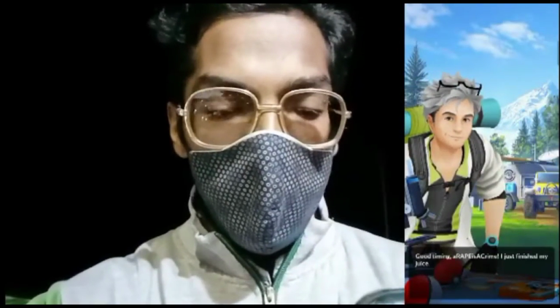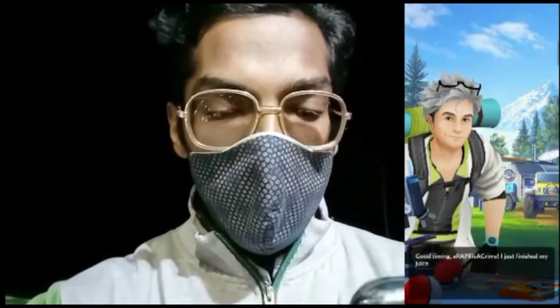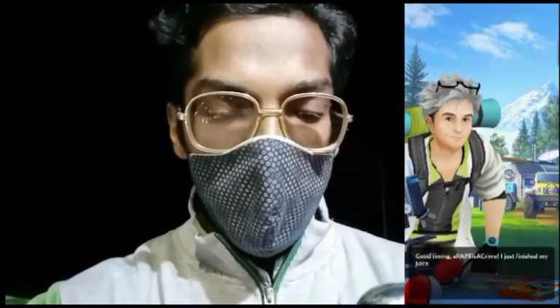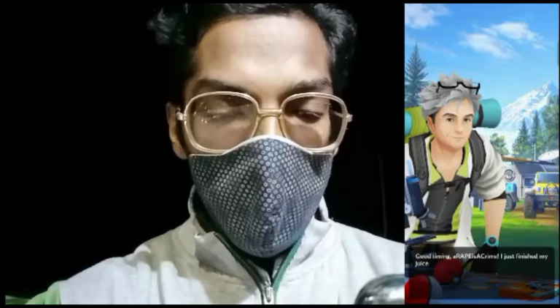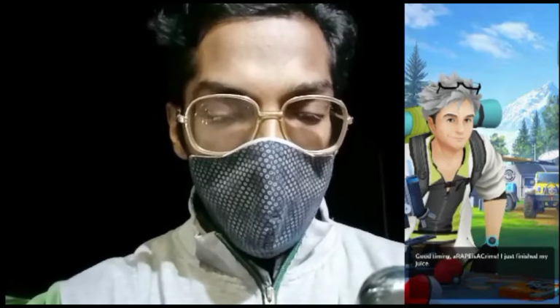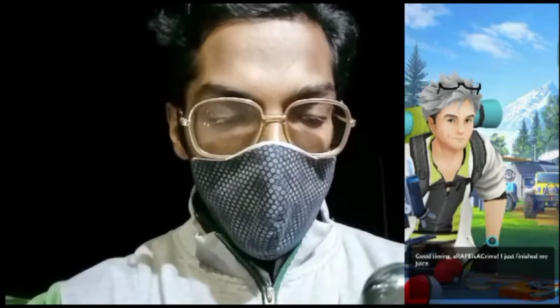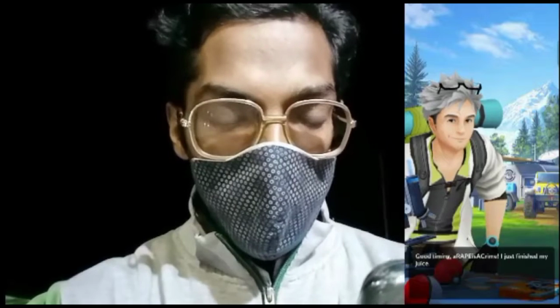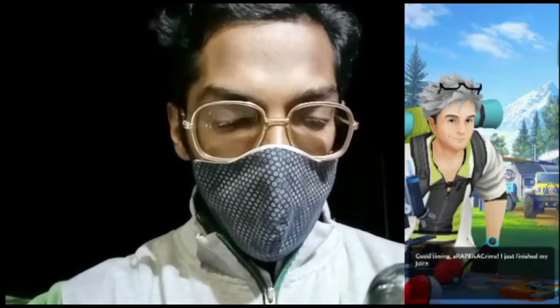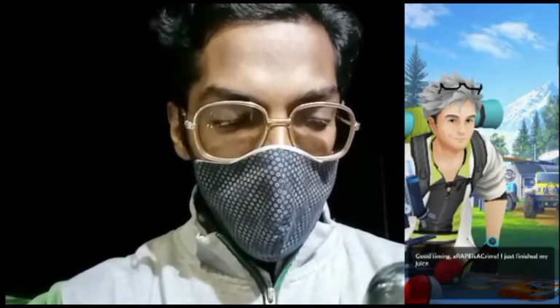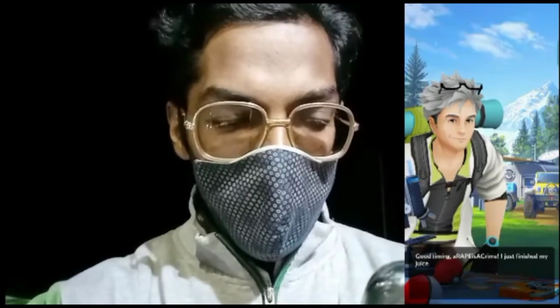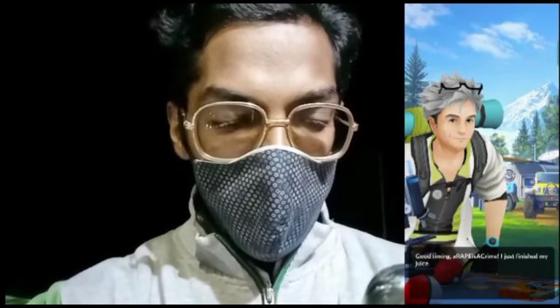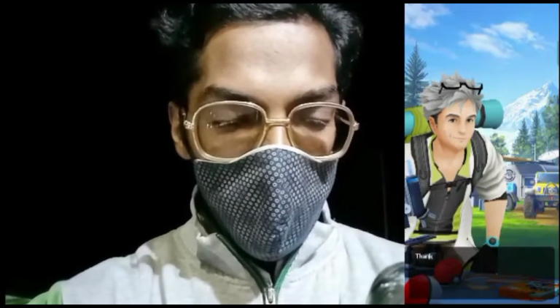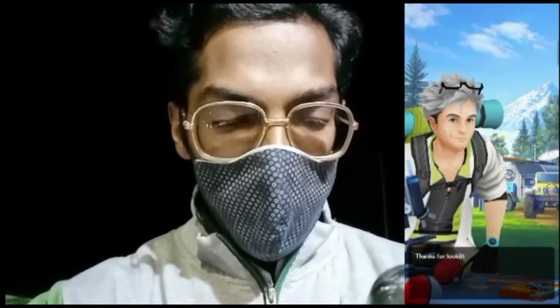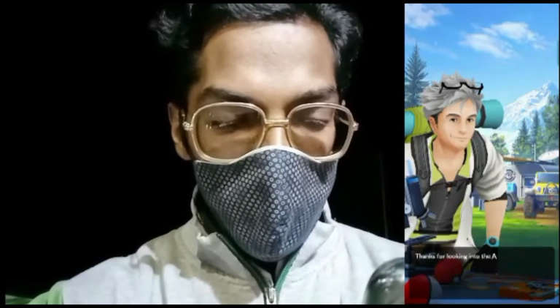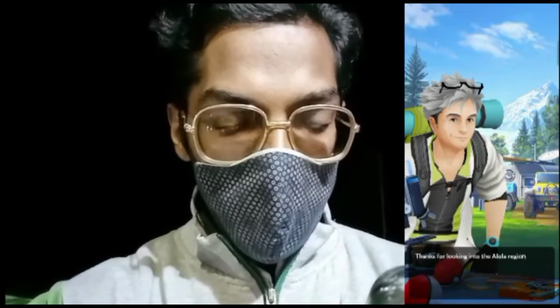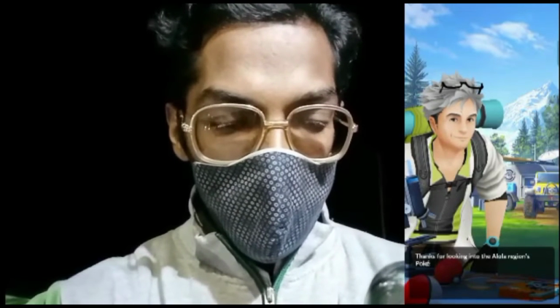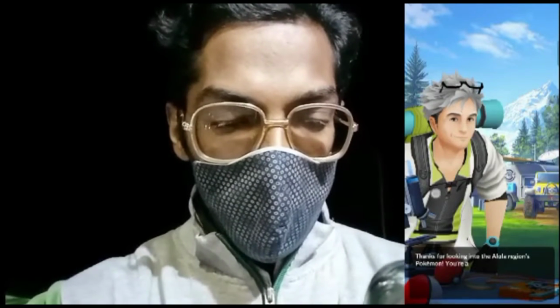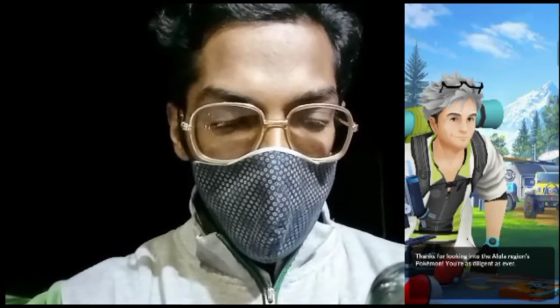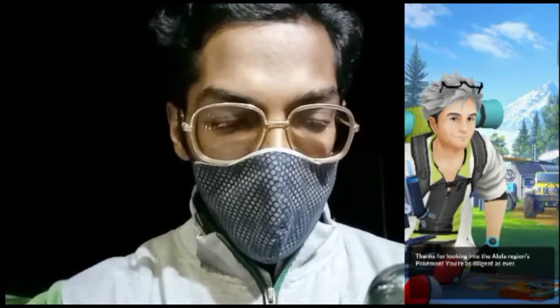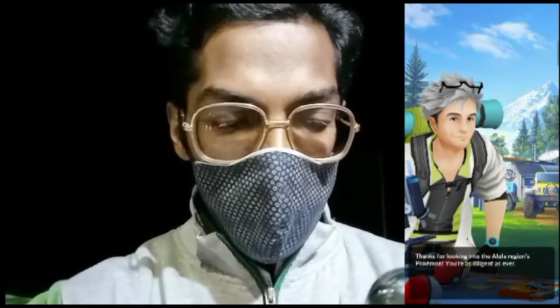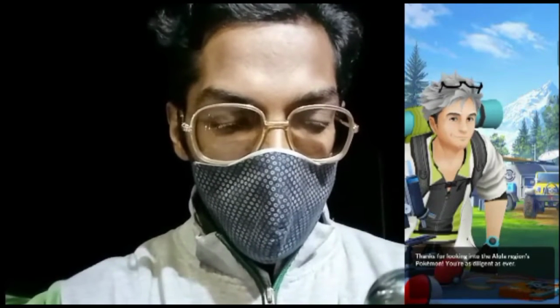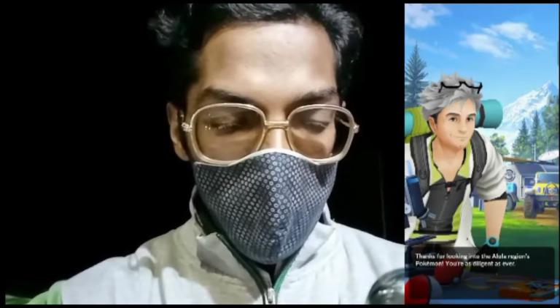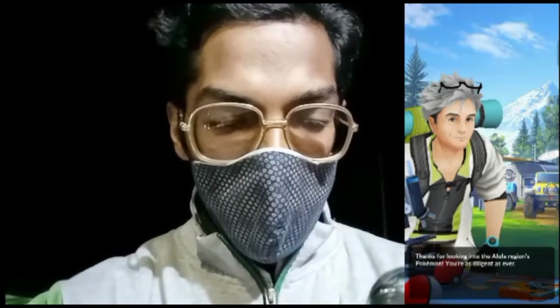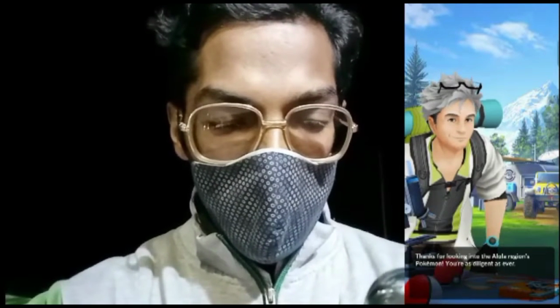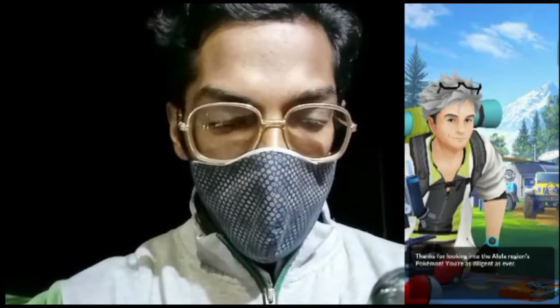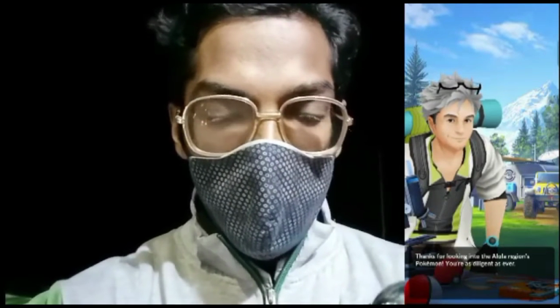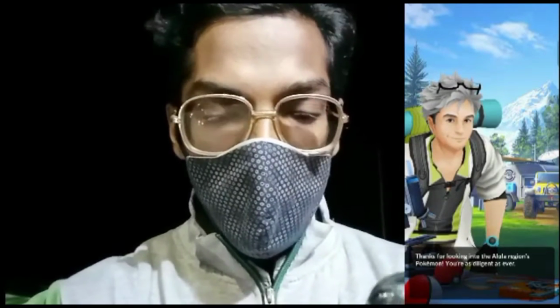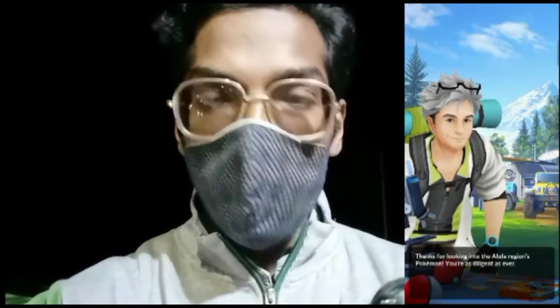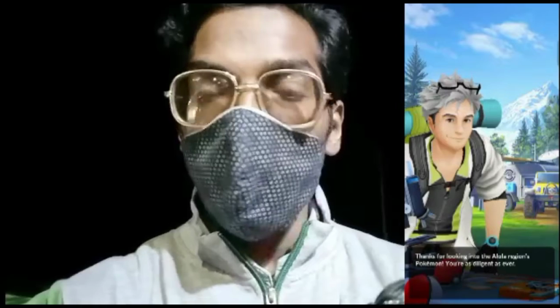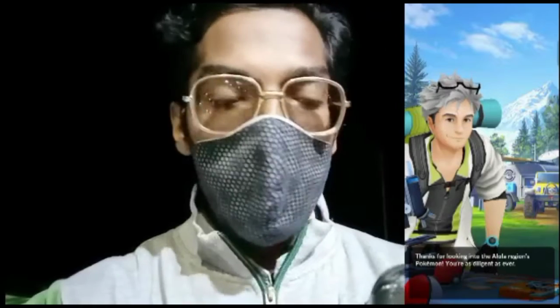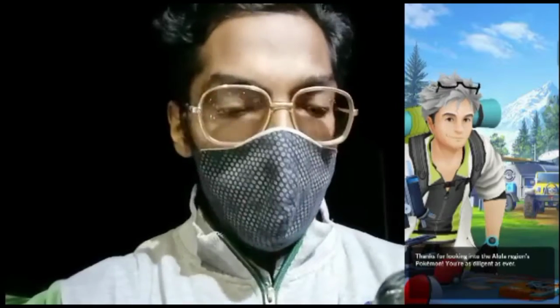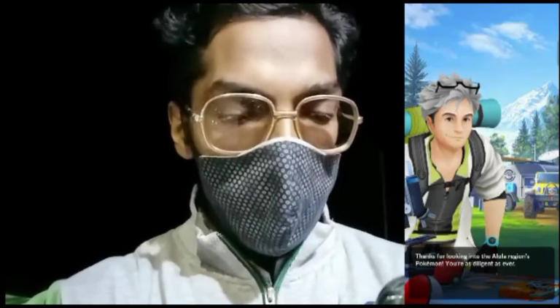The in-game character says: 'Great job! I just finished my juice. Thanks for looking into all our regional Pokémon — you are as diligent as ever!'